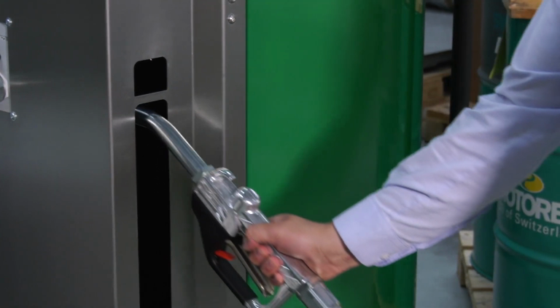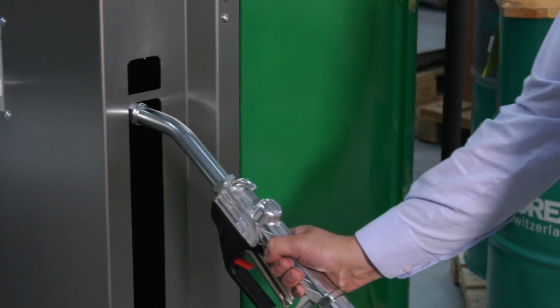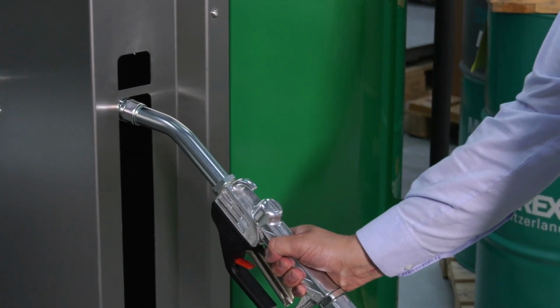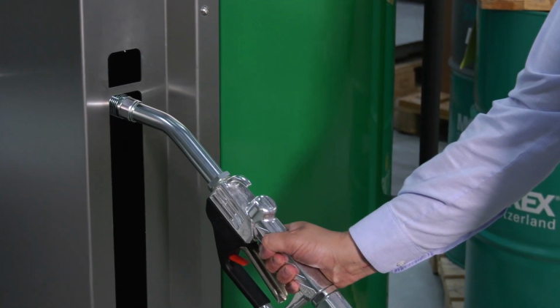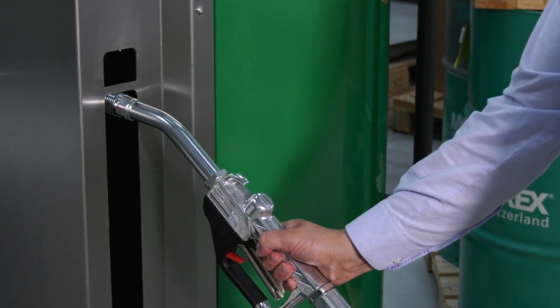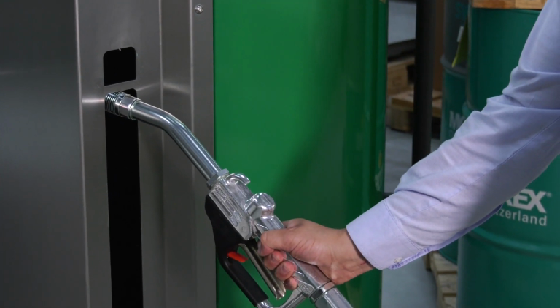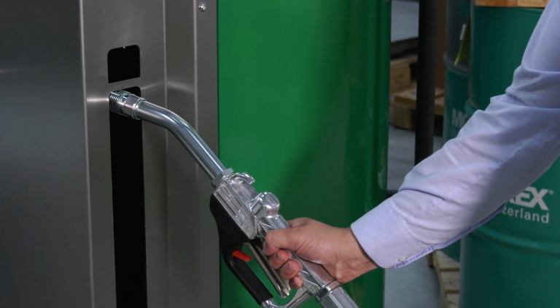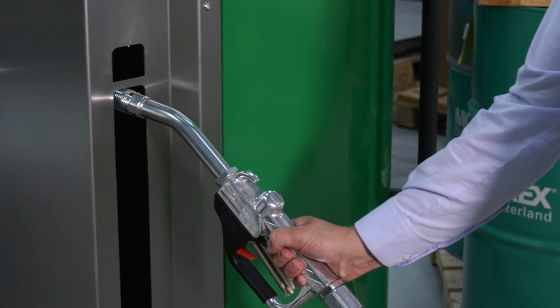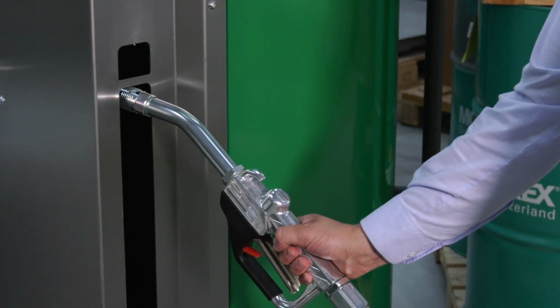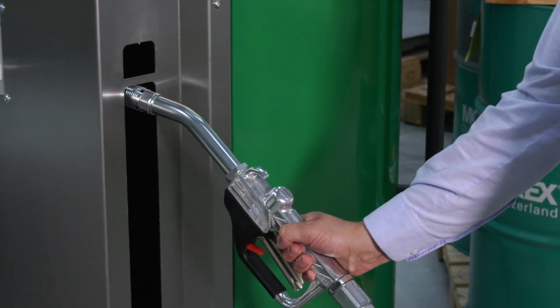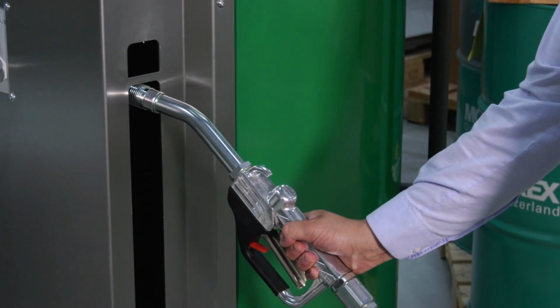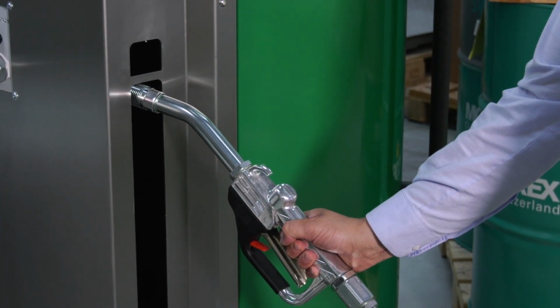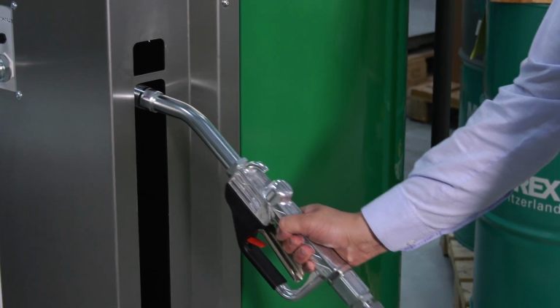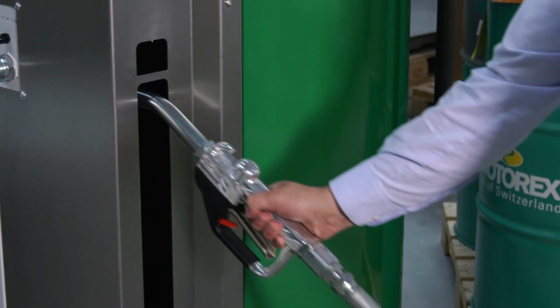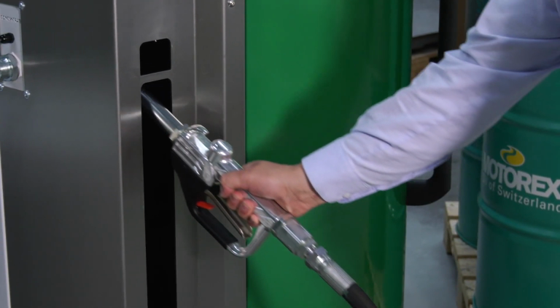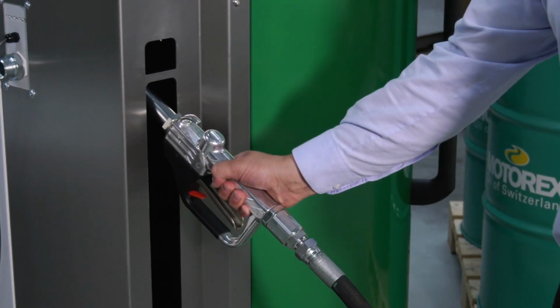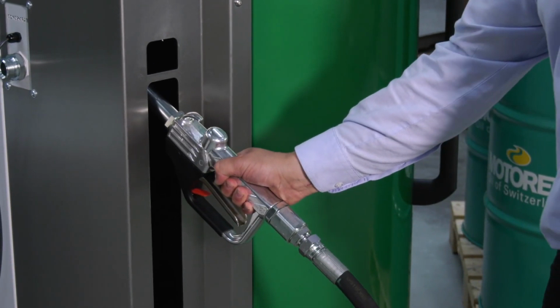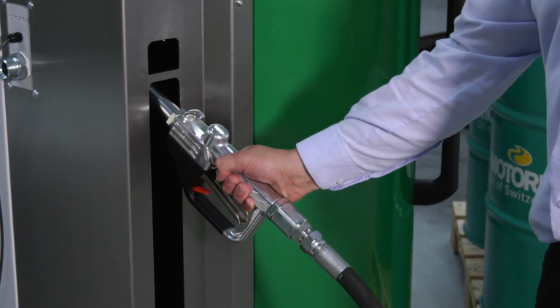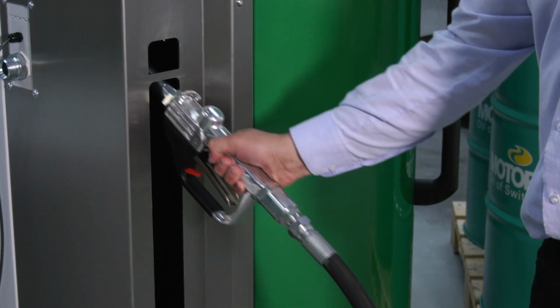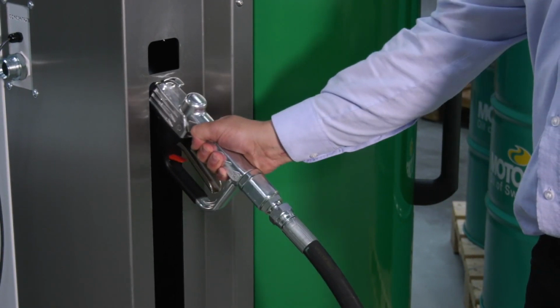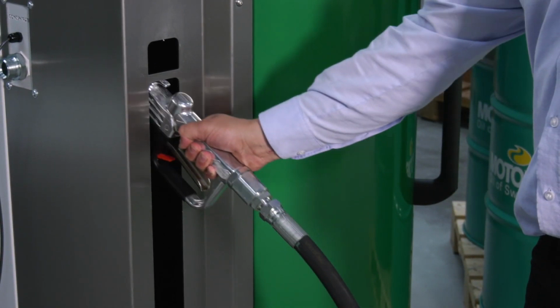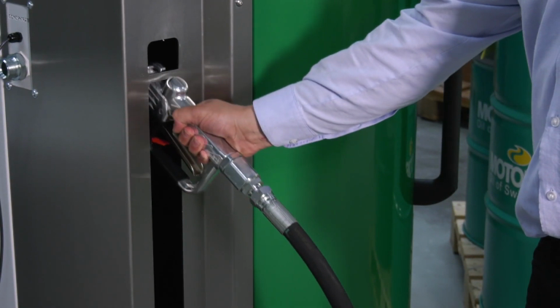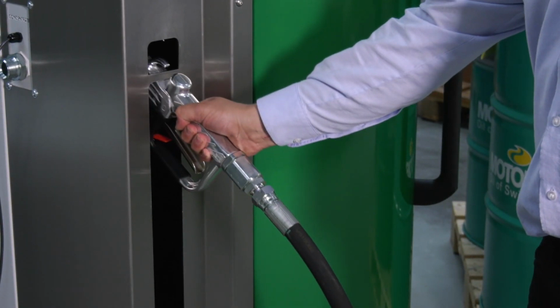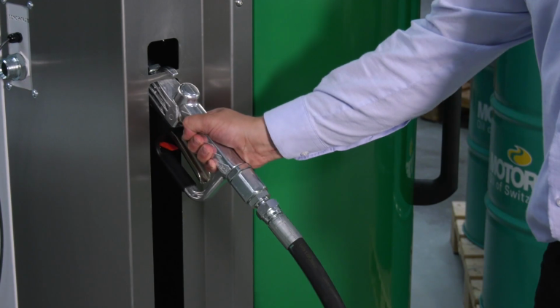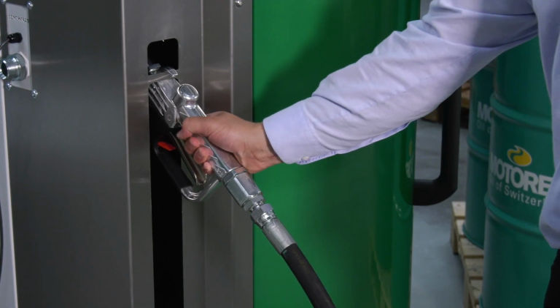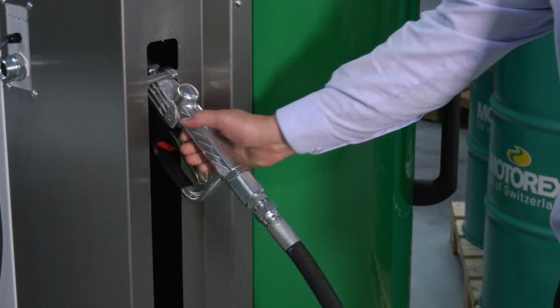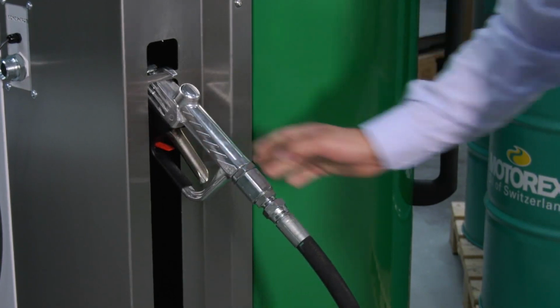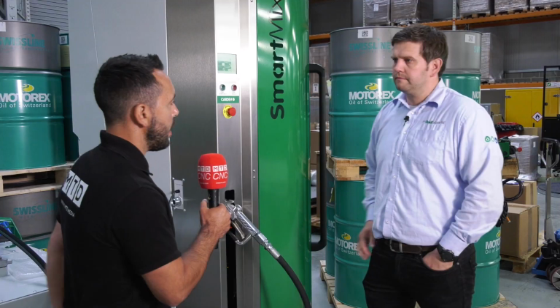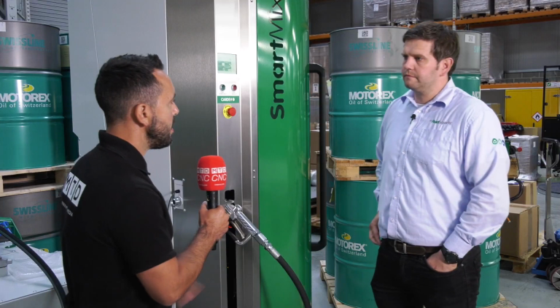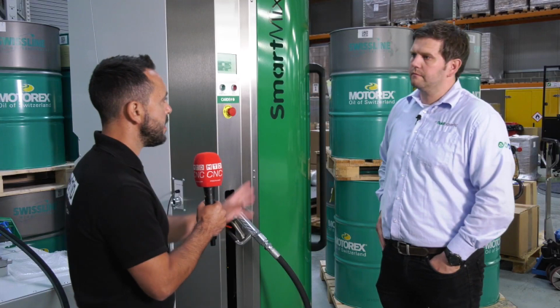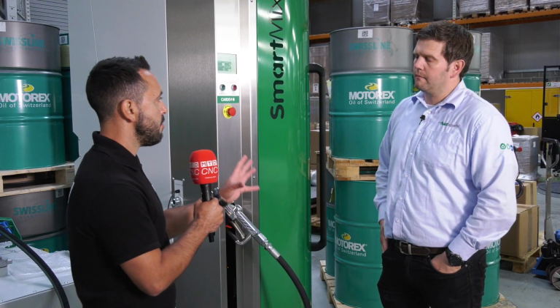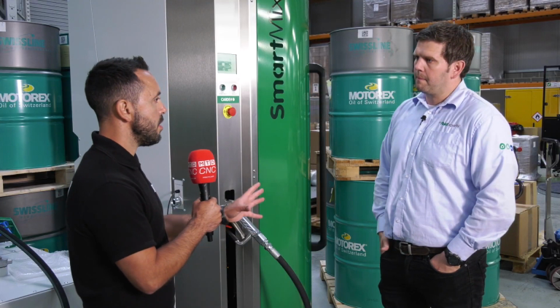We pull the trigger and fluid's coming out at 100 litres per minute at the right concentration.